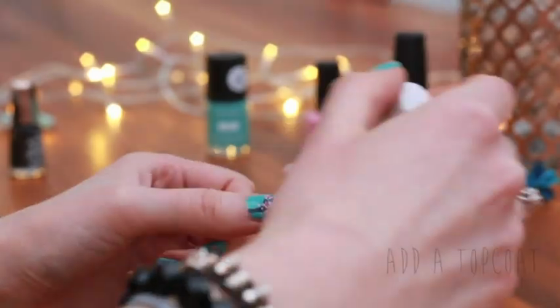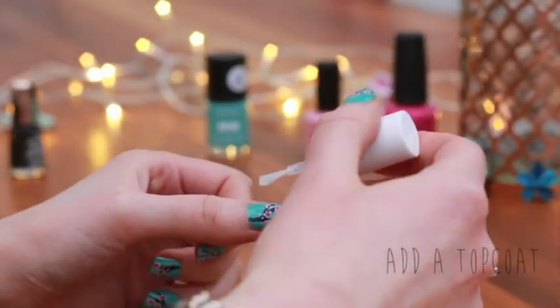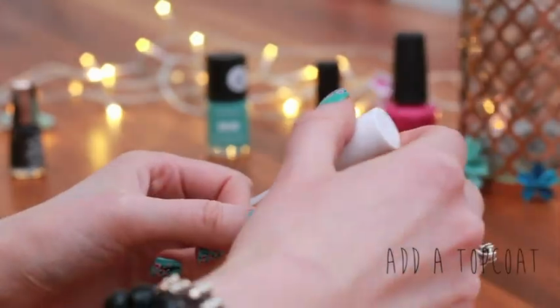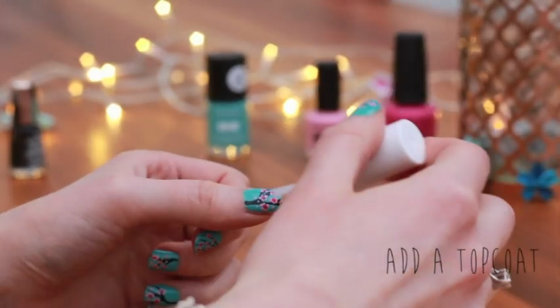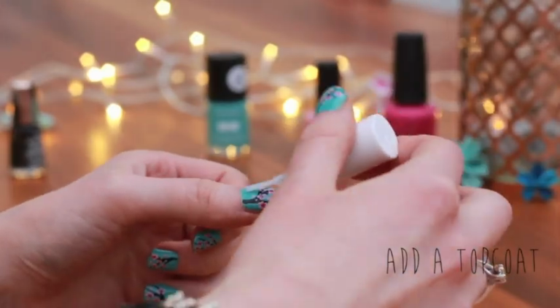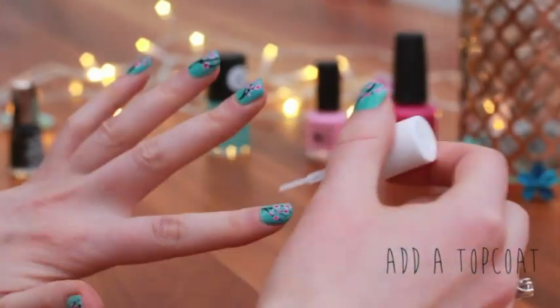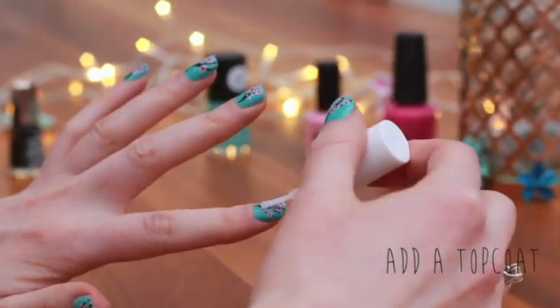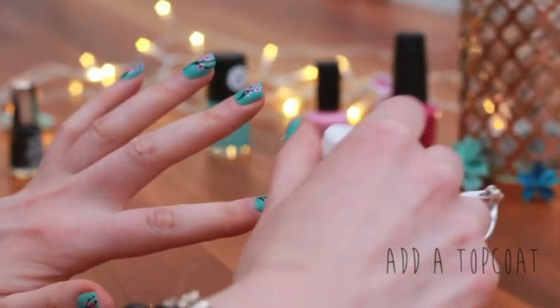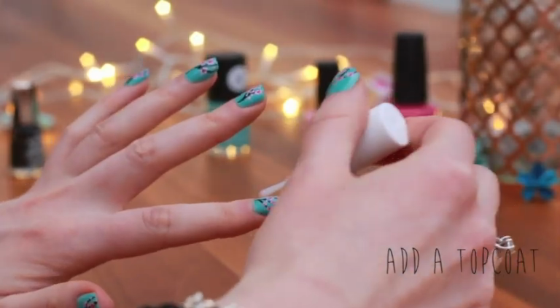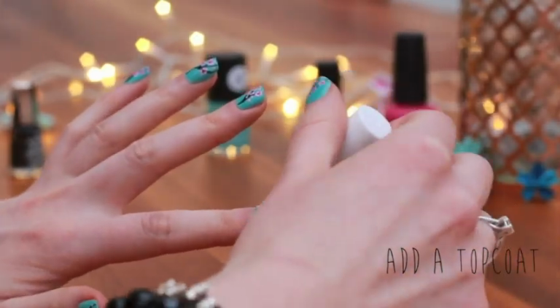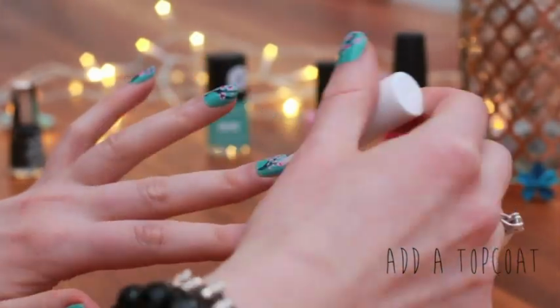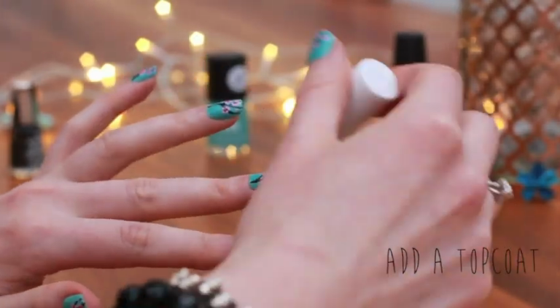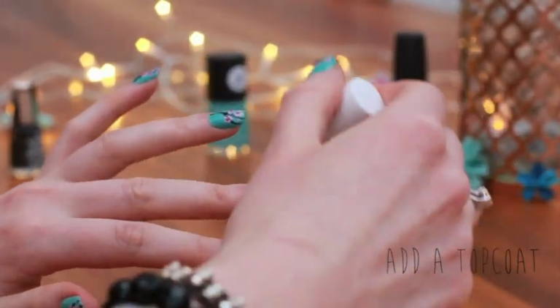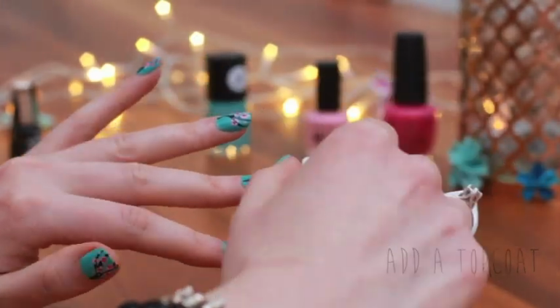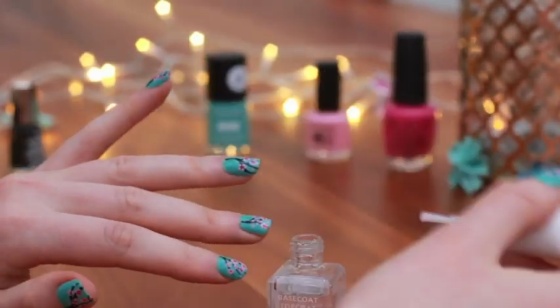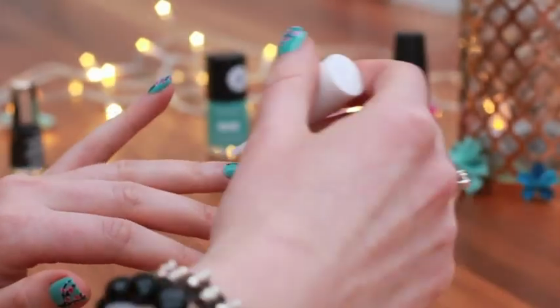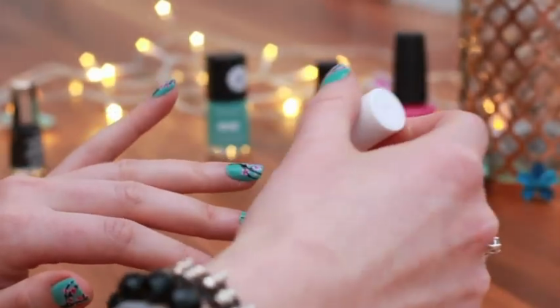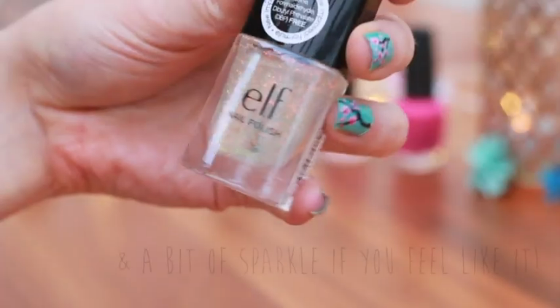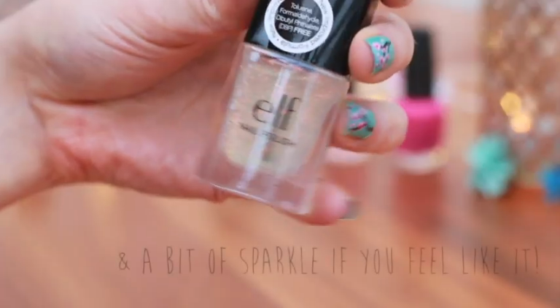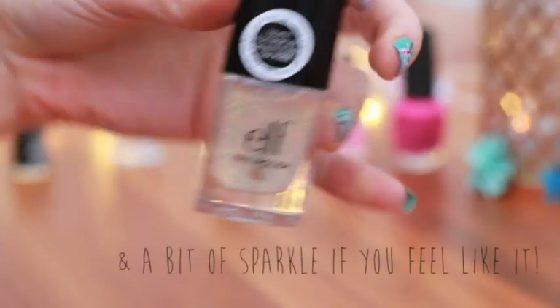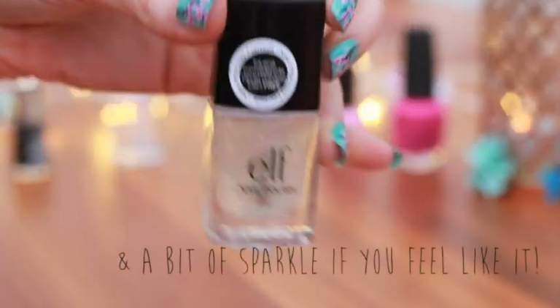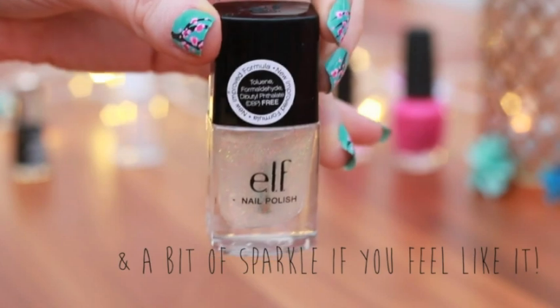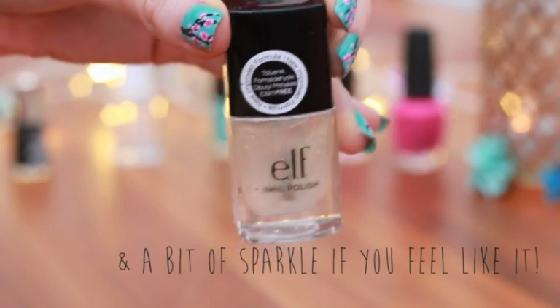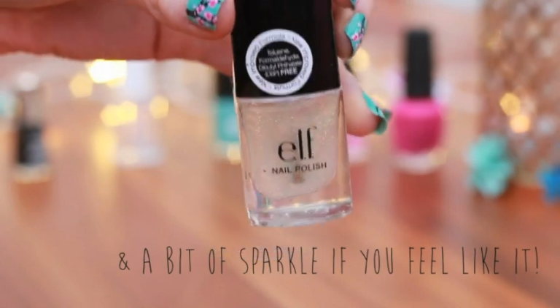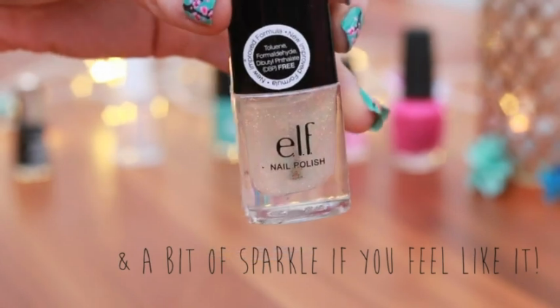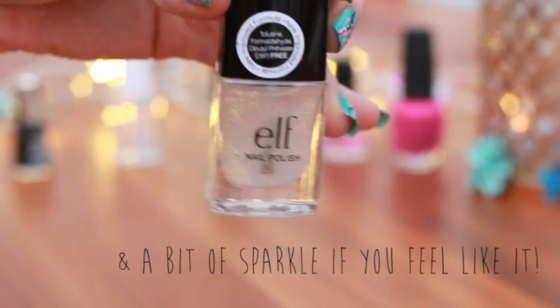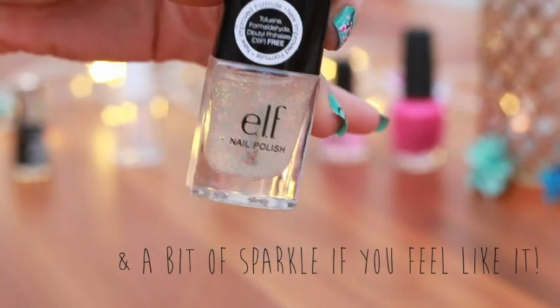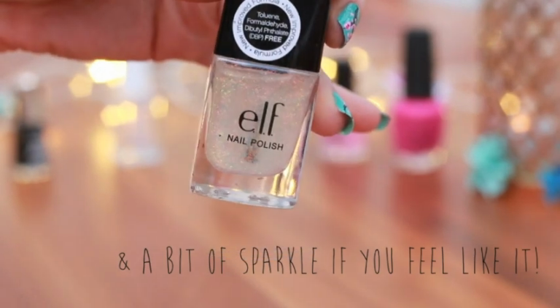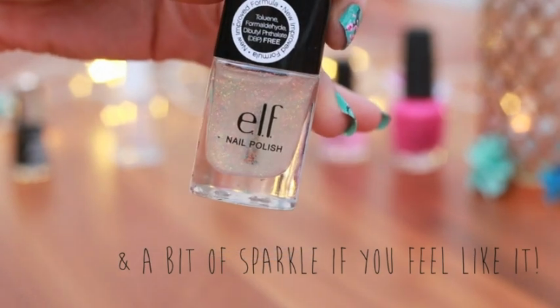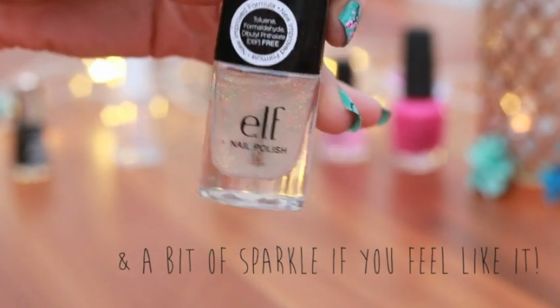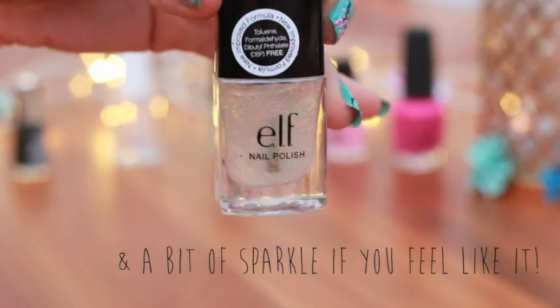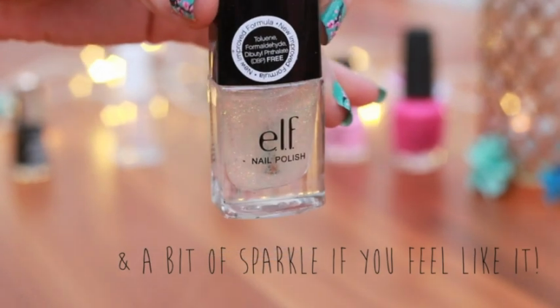You can add a little bit of sparkle if you like, and then a top coat — it's great to finish it off.